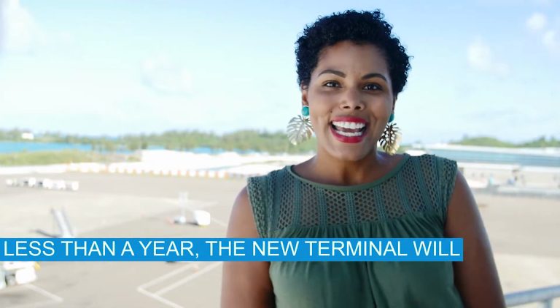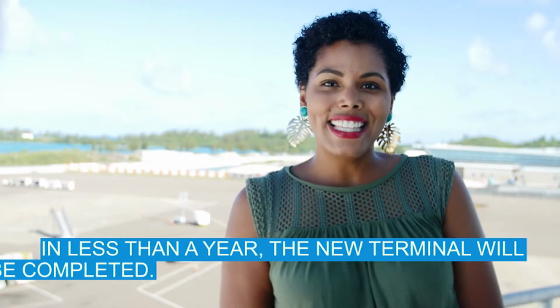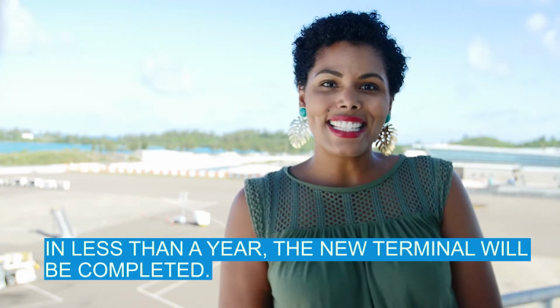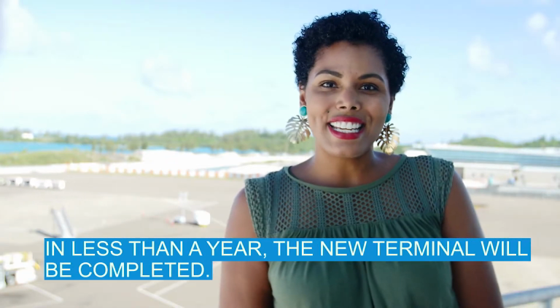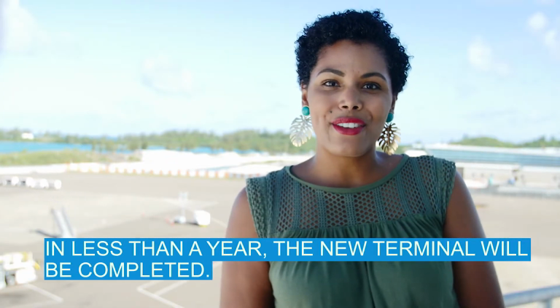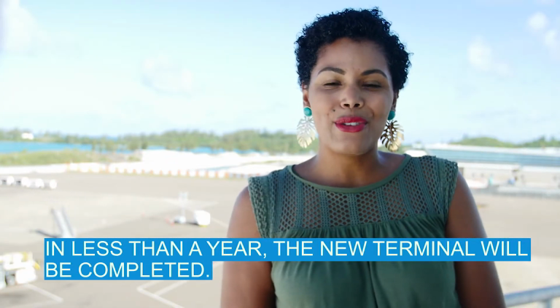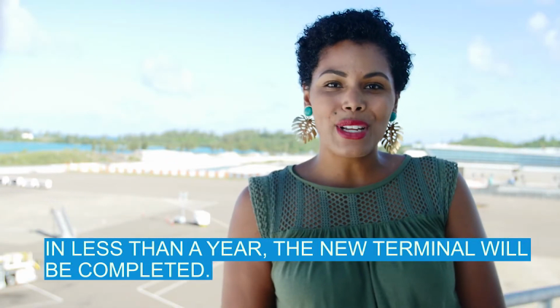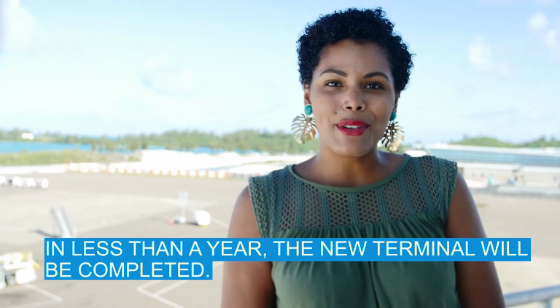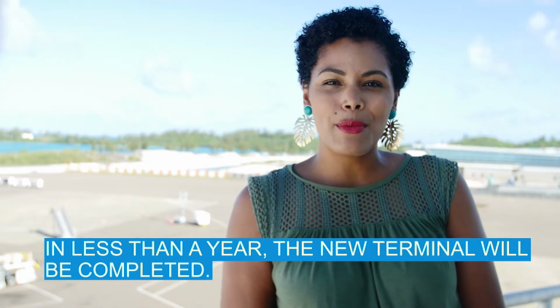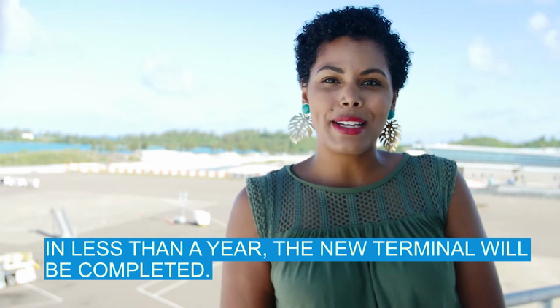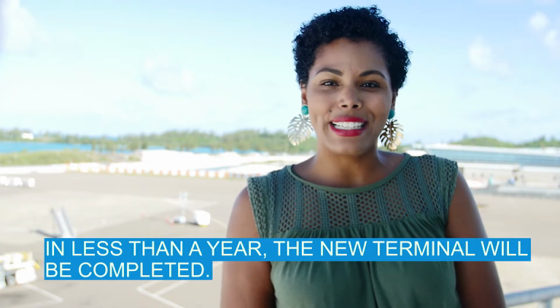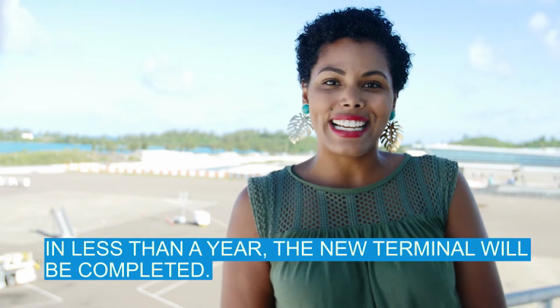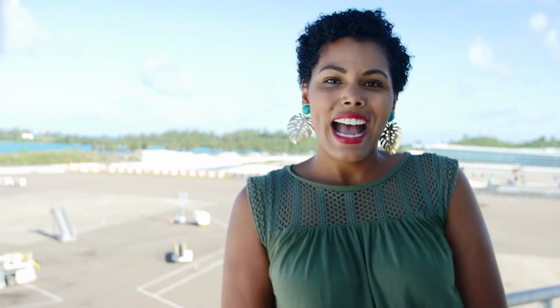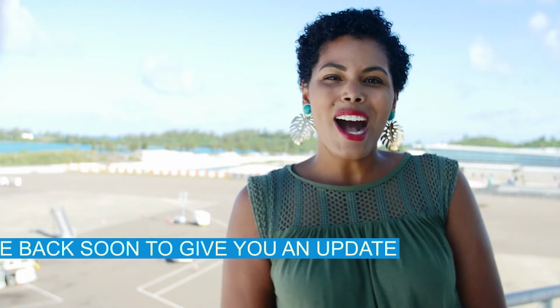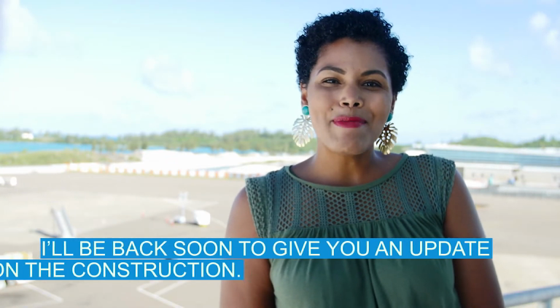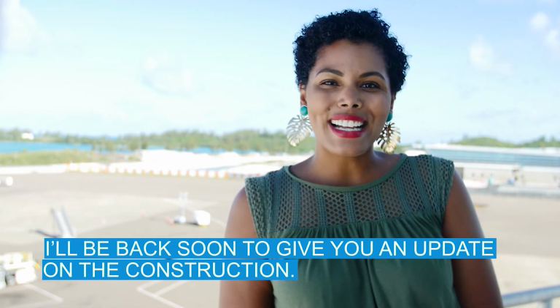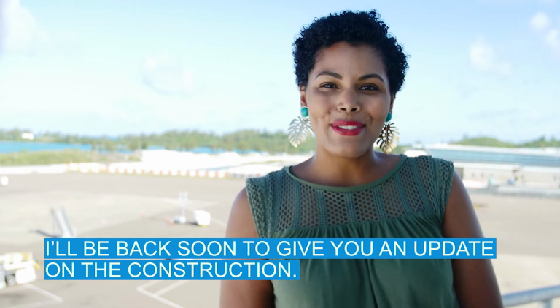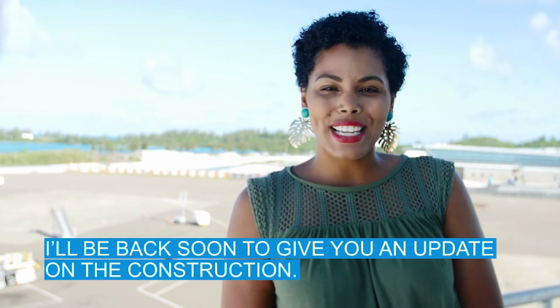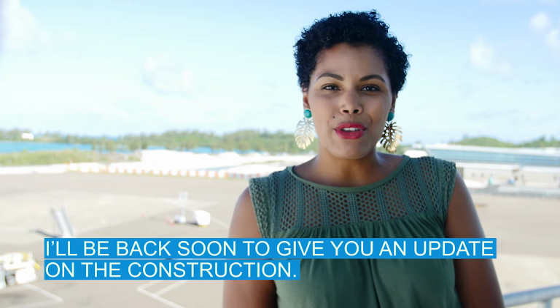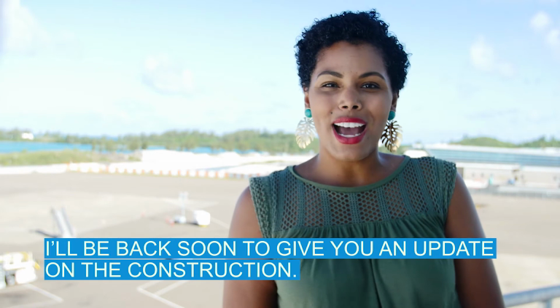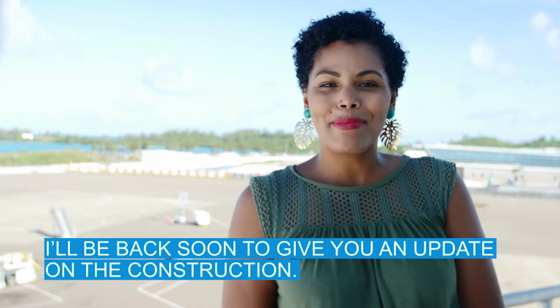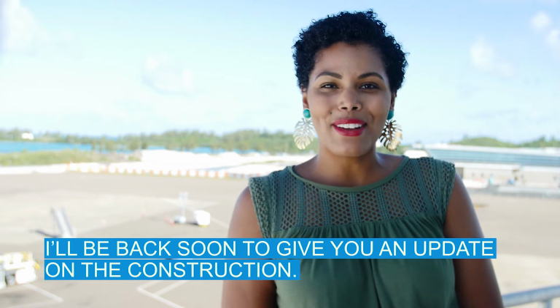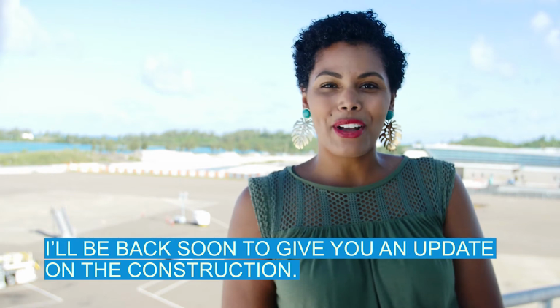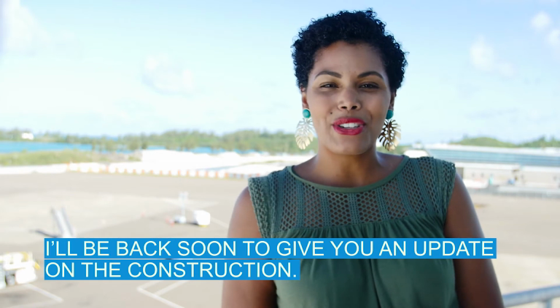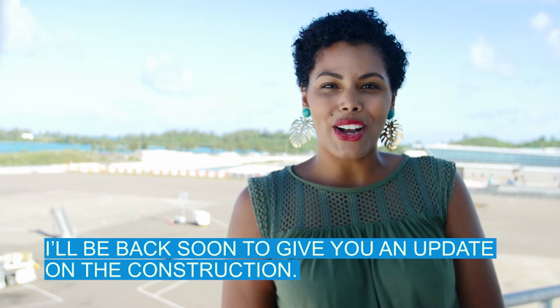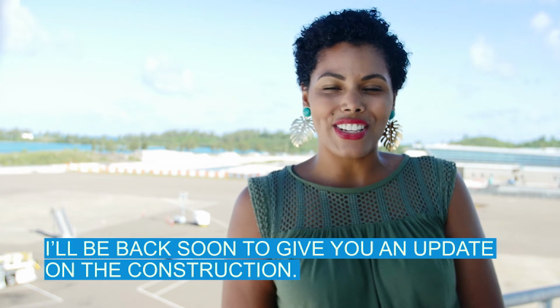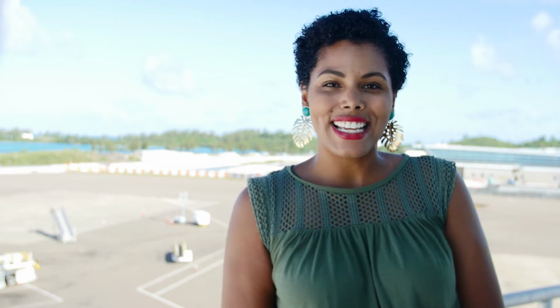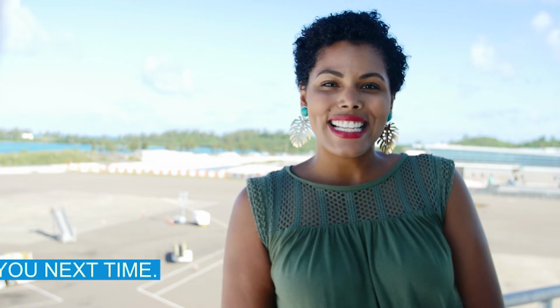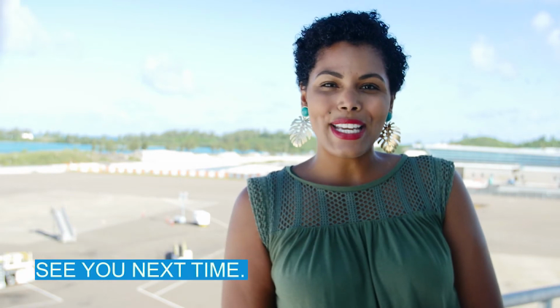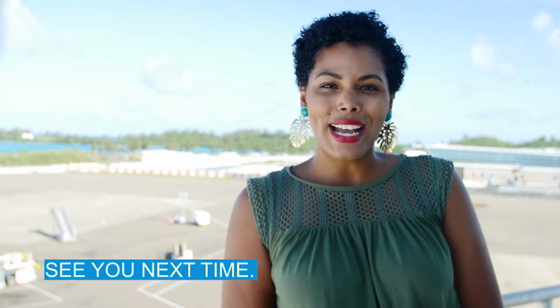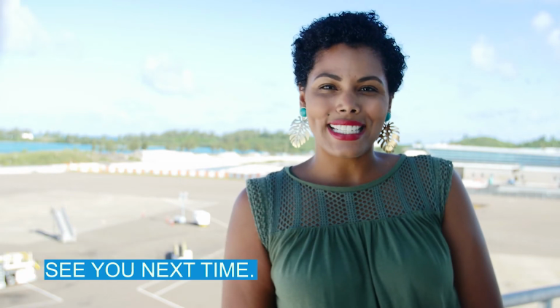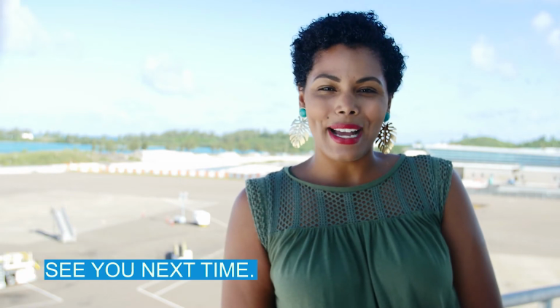In less than a year the new terminal will be completed. I'll be back soon to give you an update on the construction. See you next time.